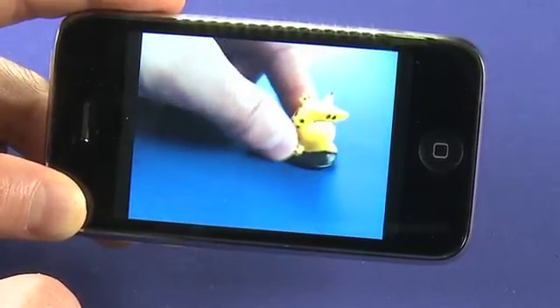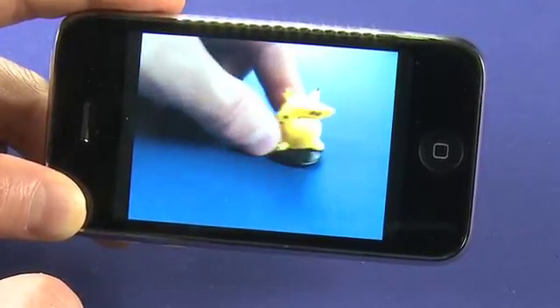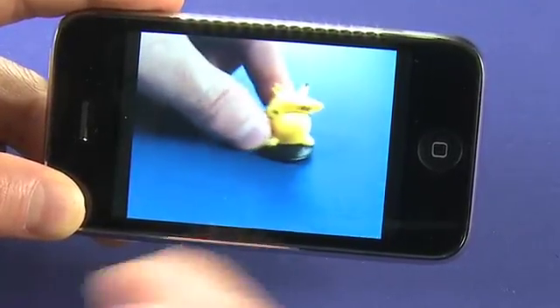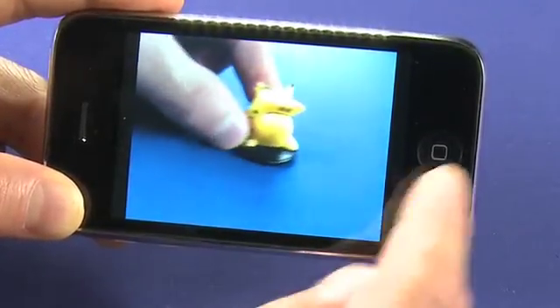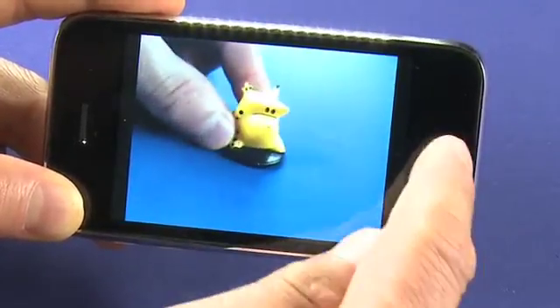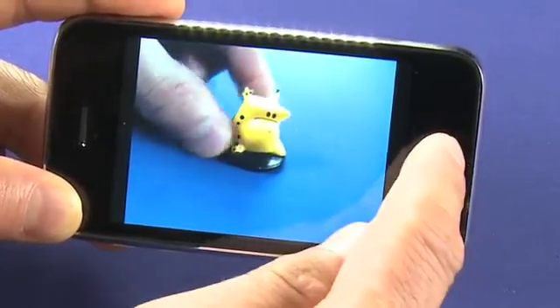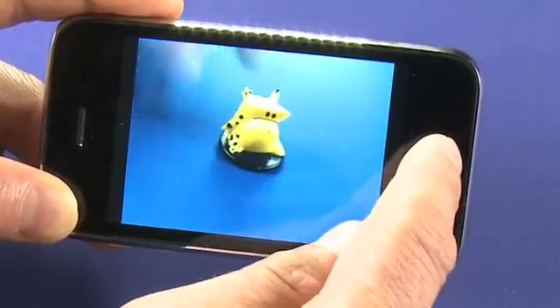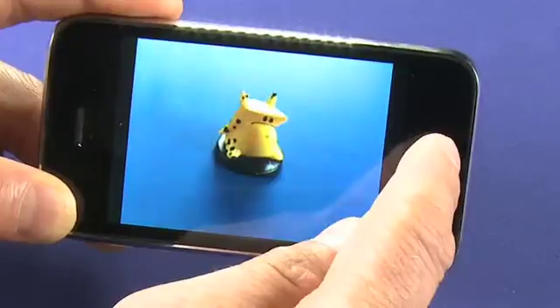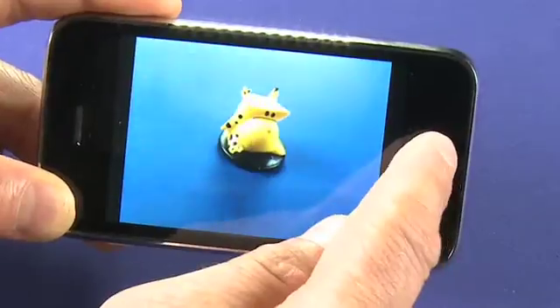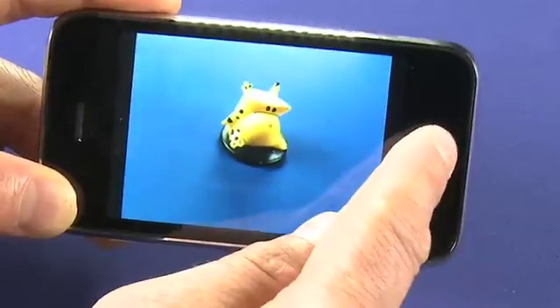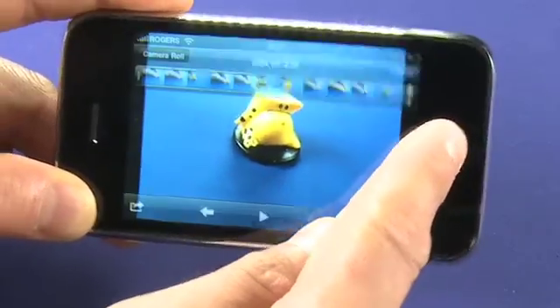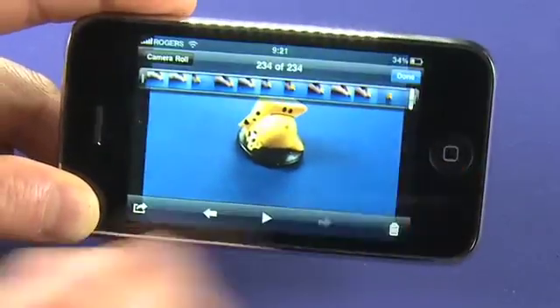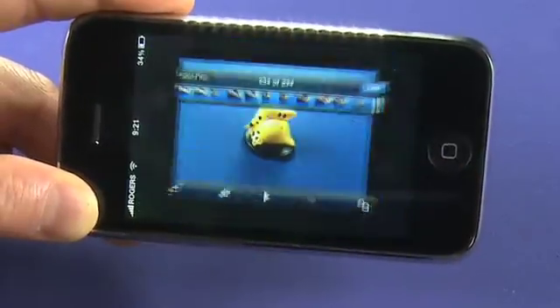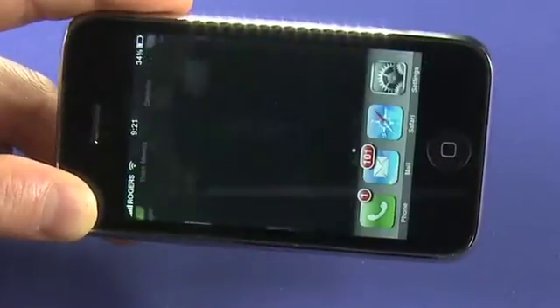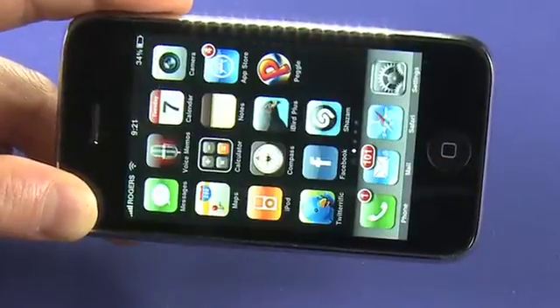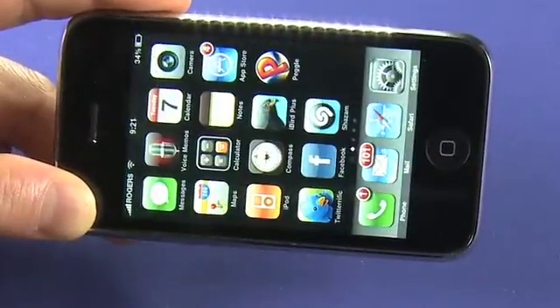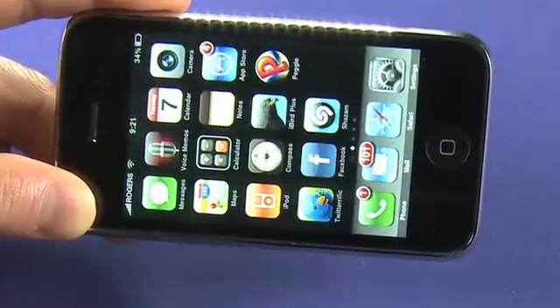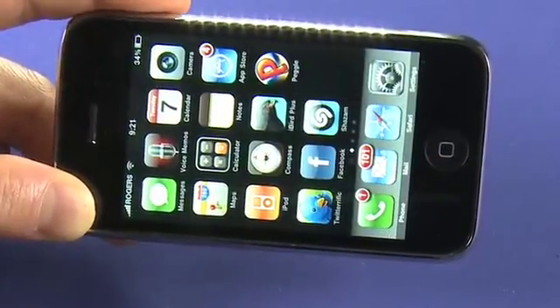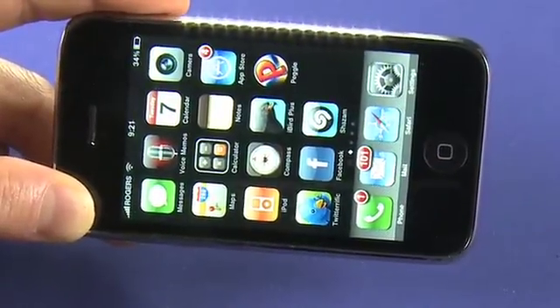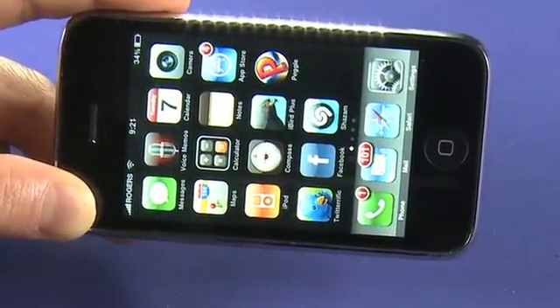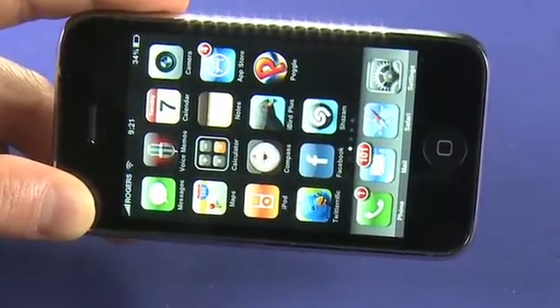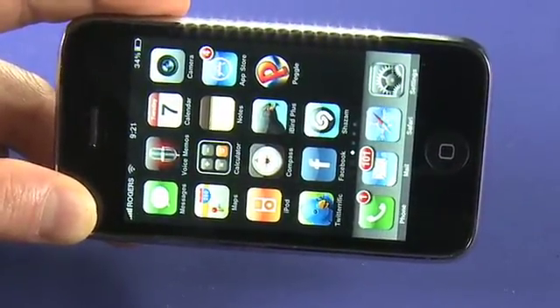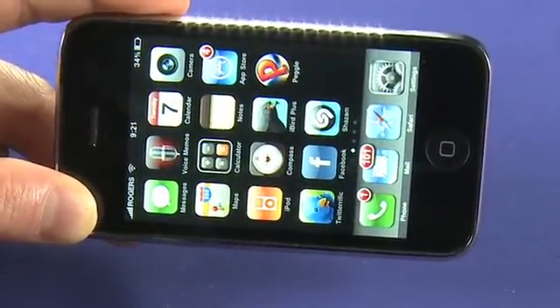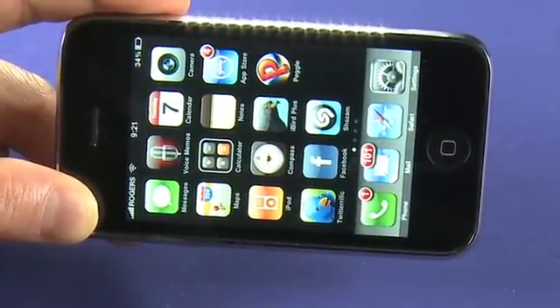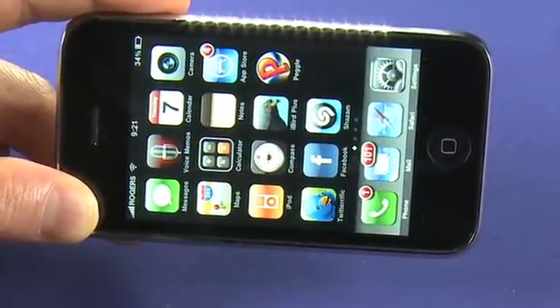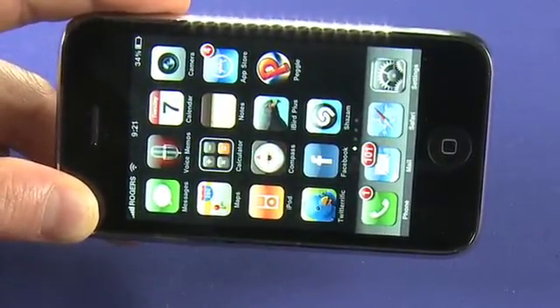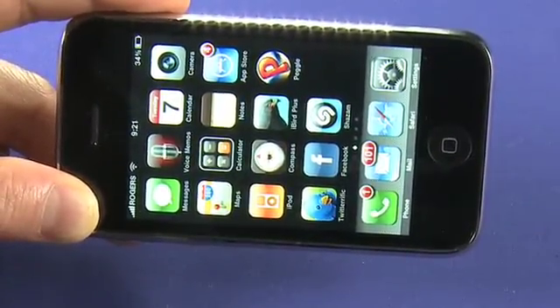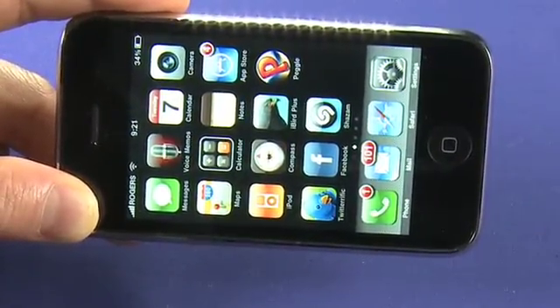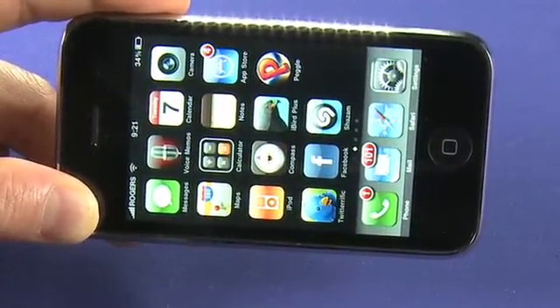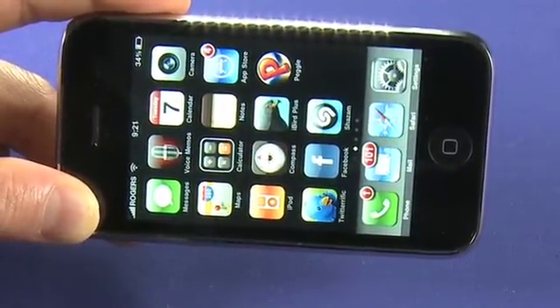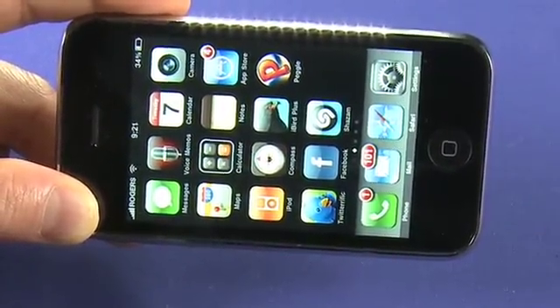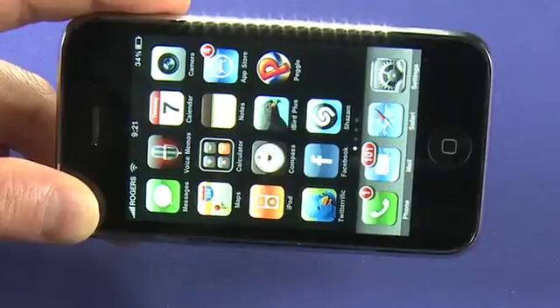There you go. And that is the camera on the new iPhone 3GS.